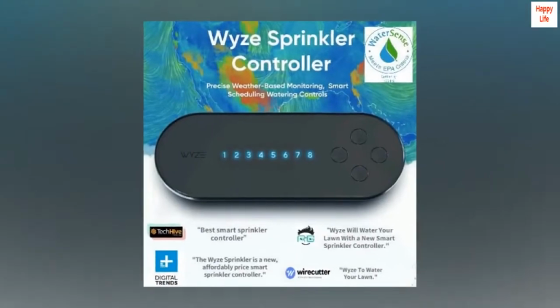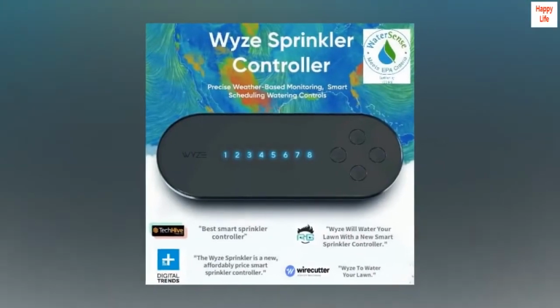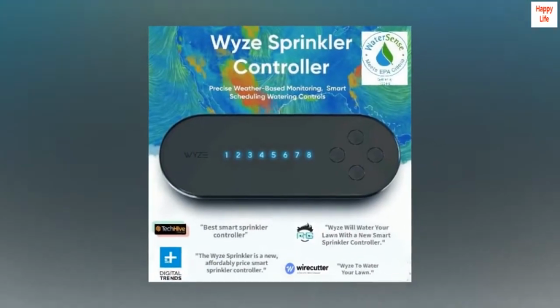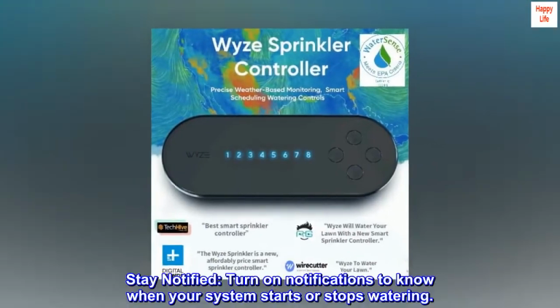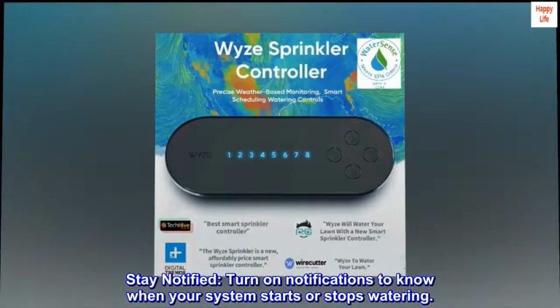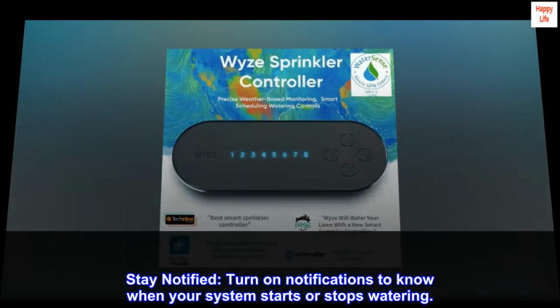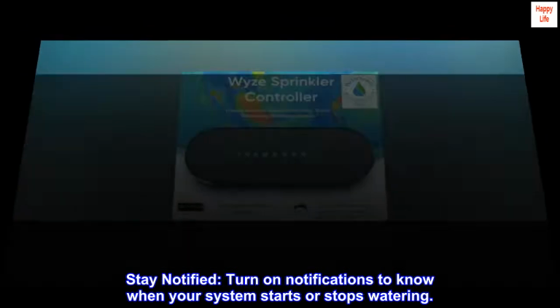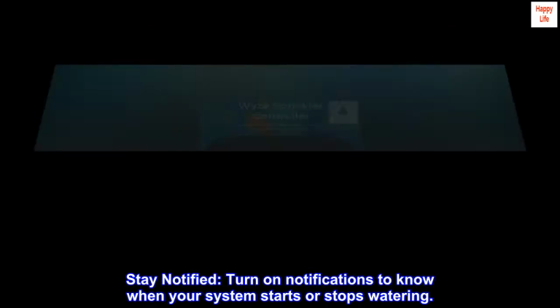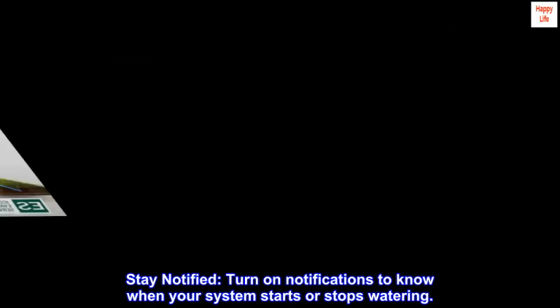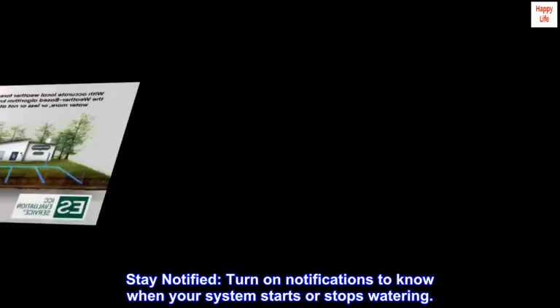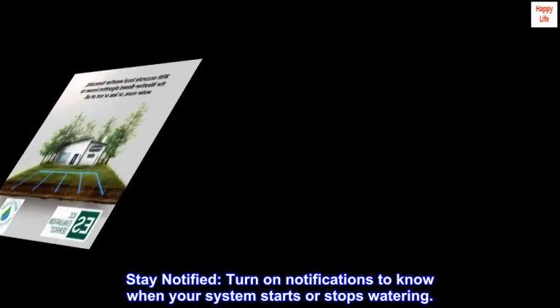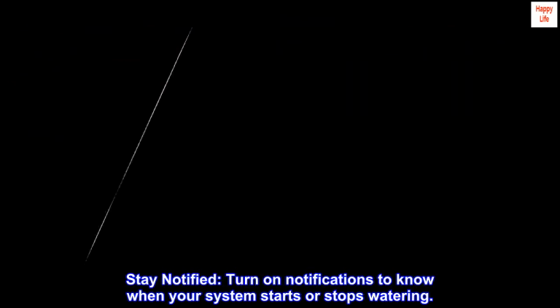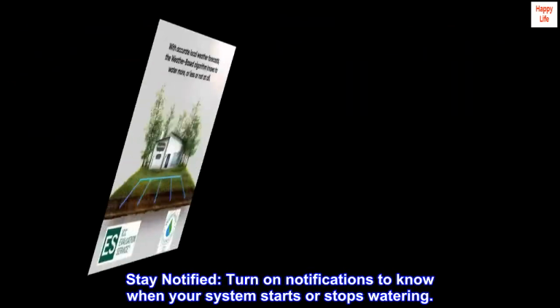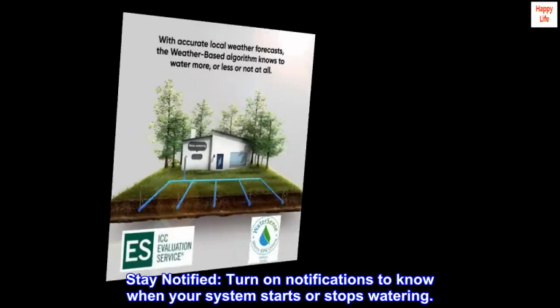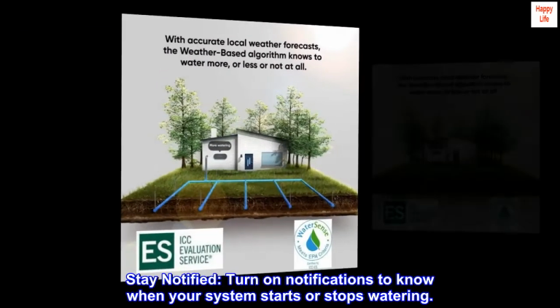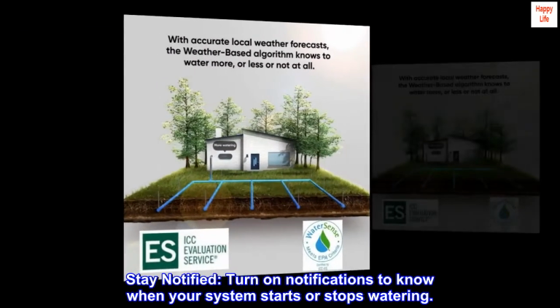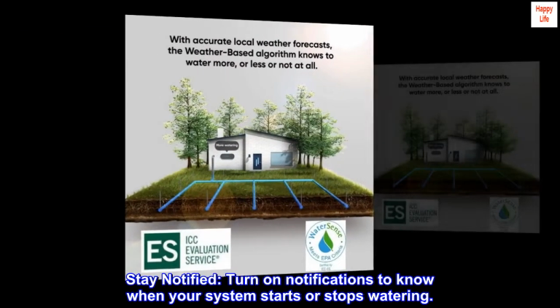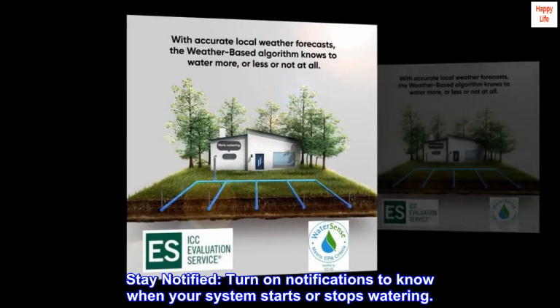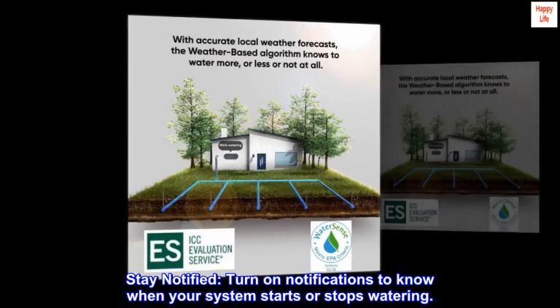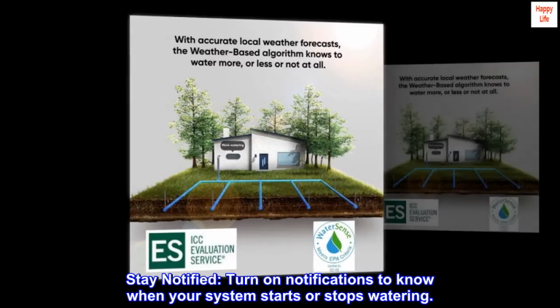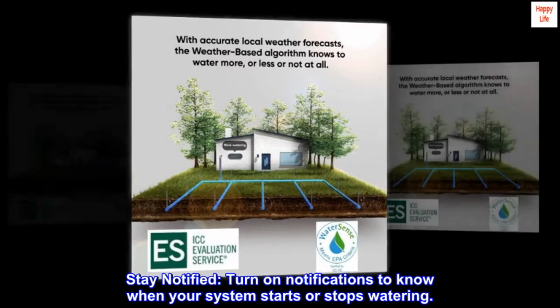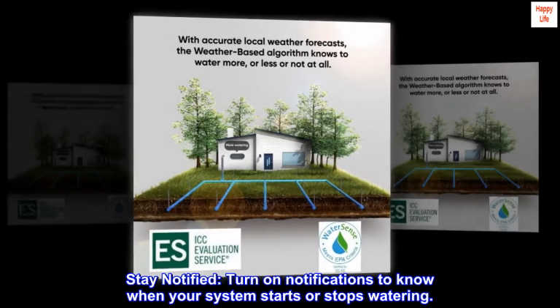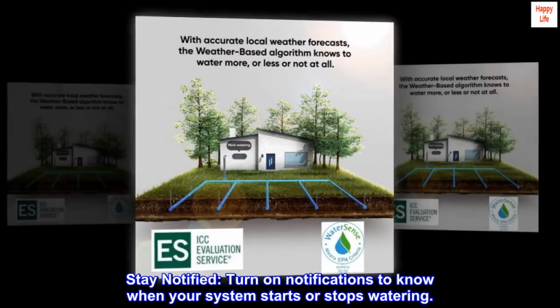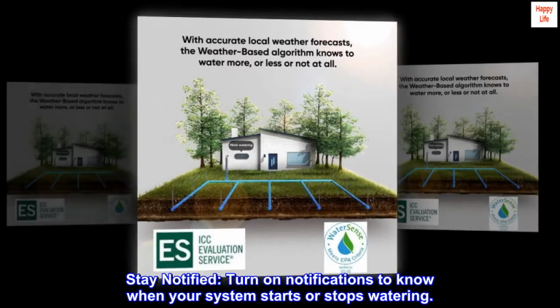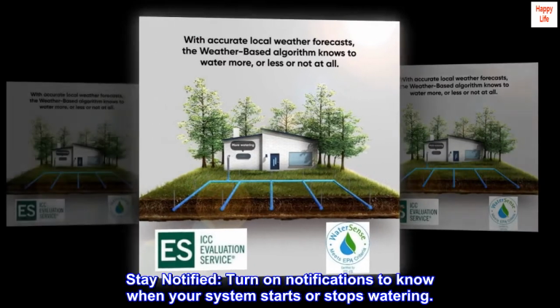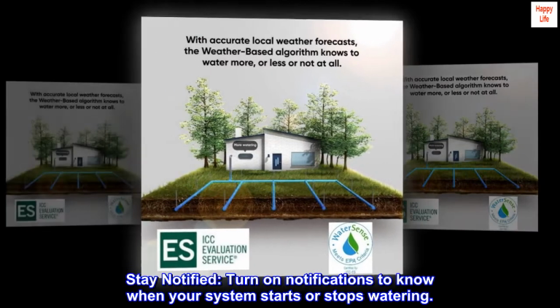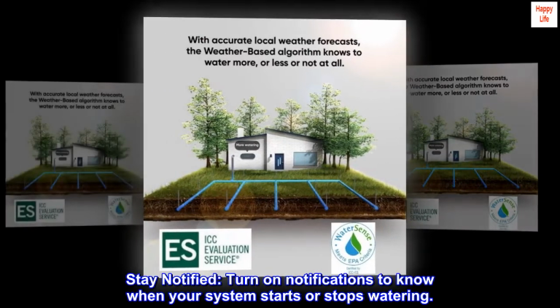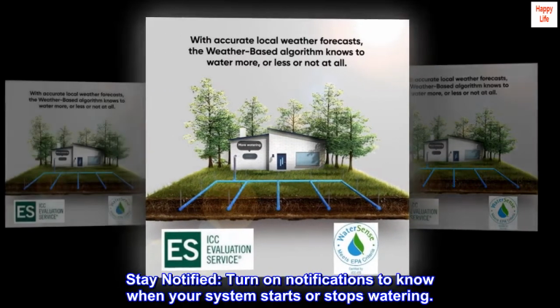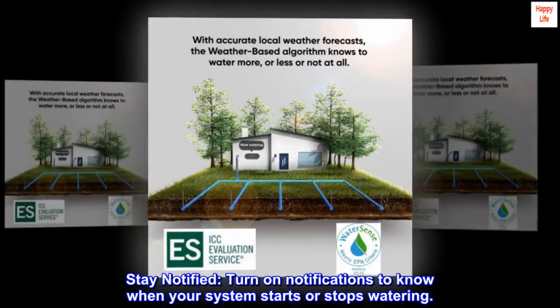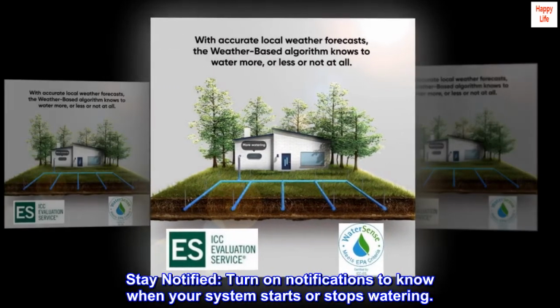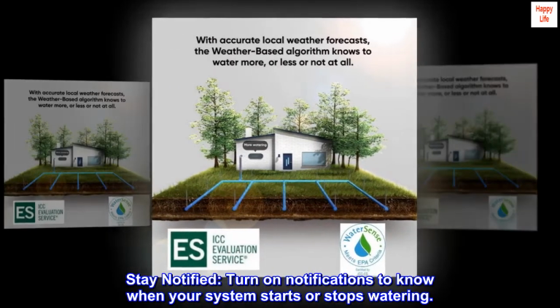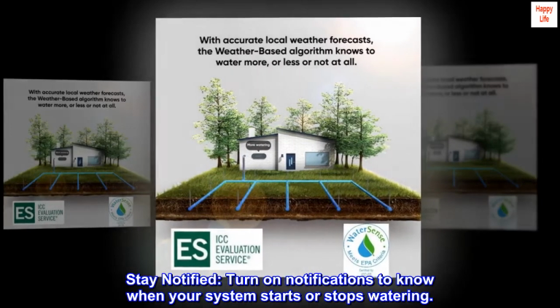Stay notified. Turn on notifications to know when your system starts or stops watering.